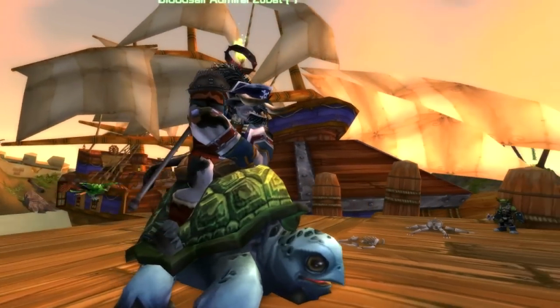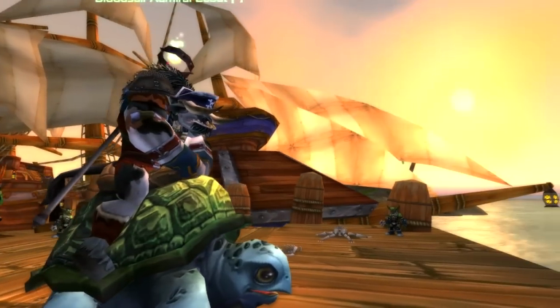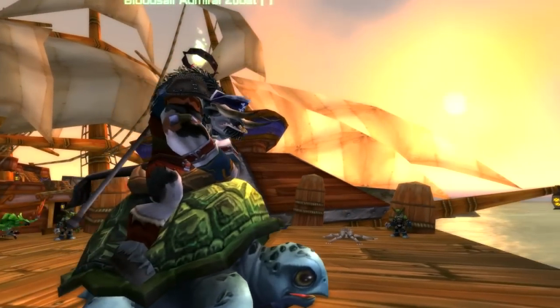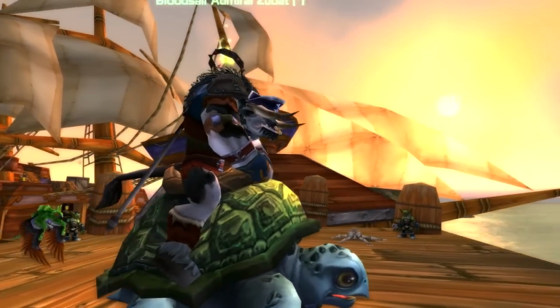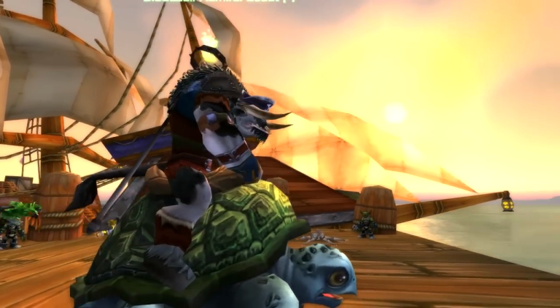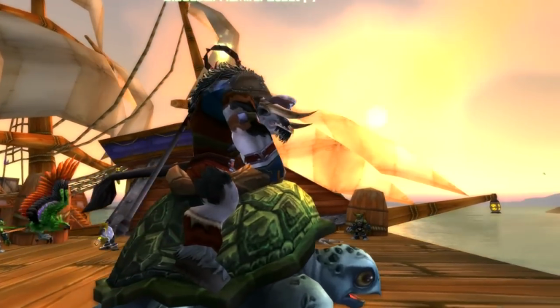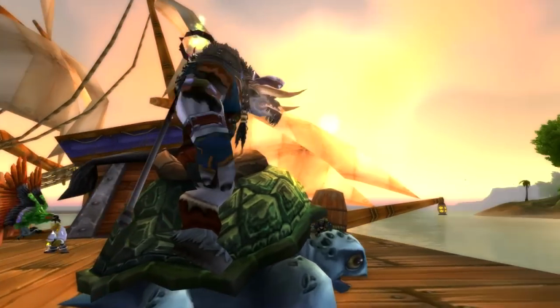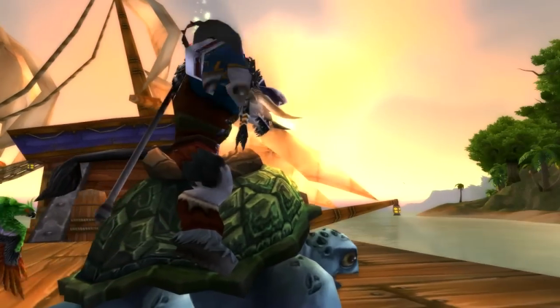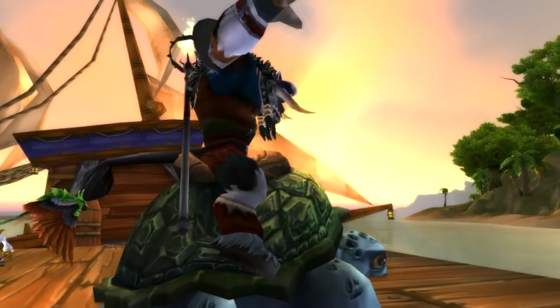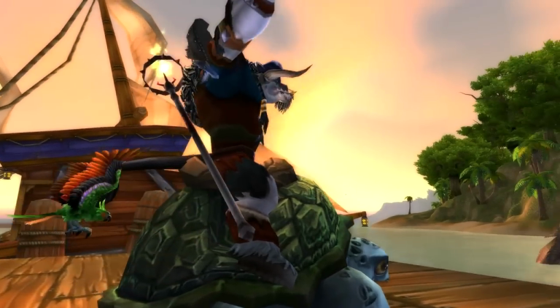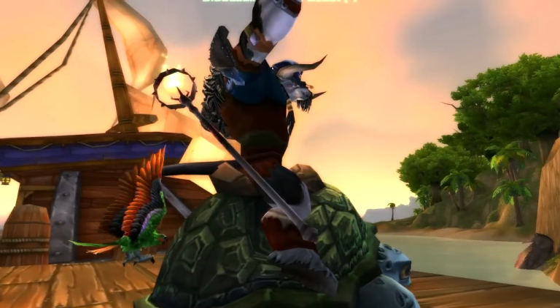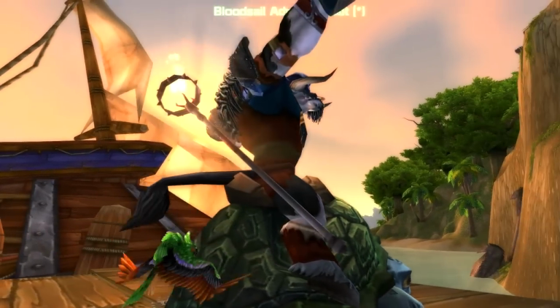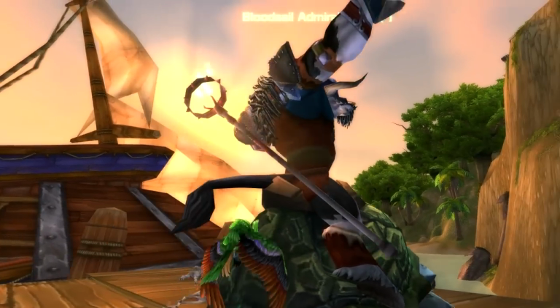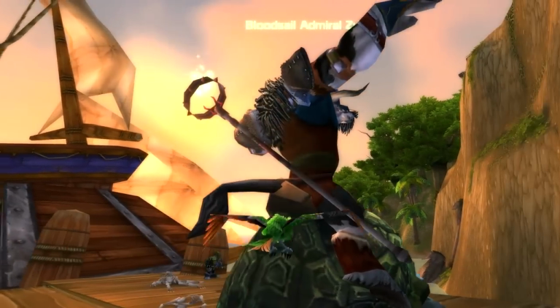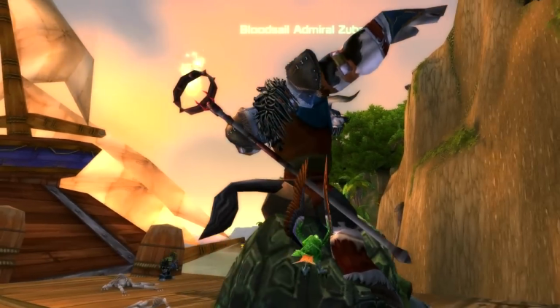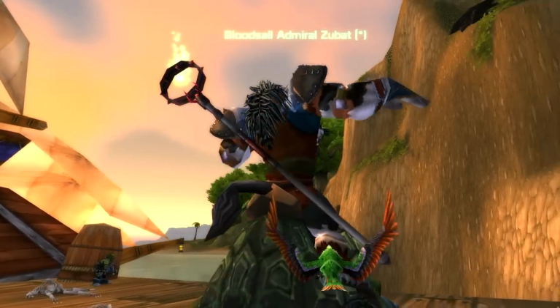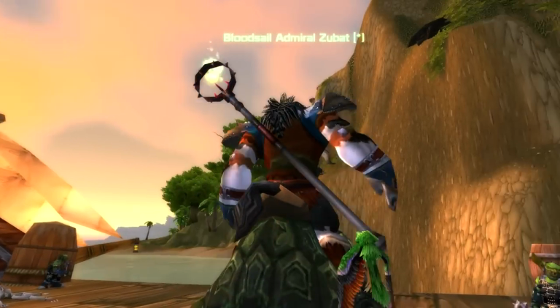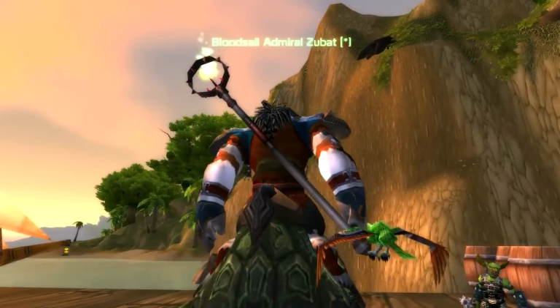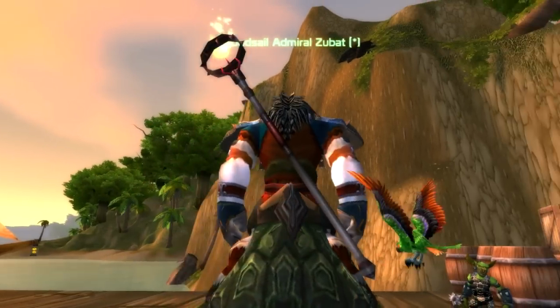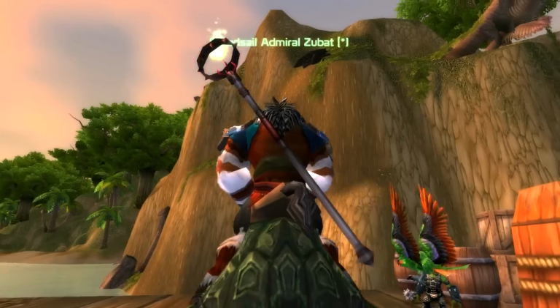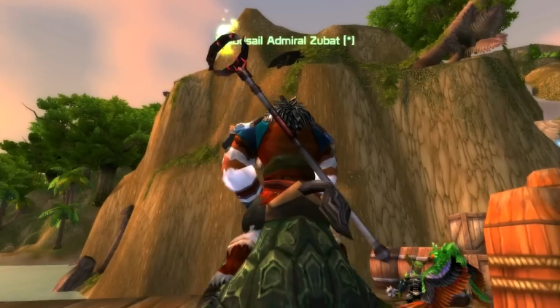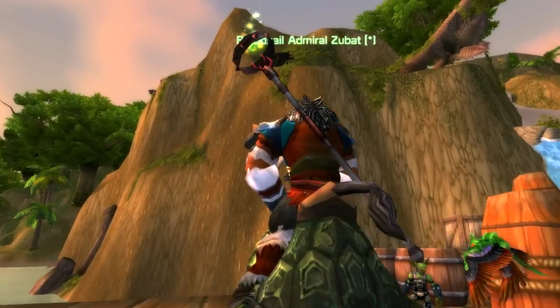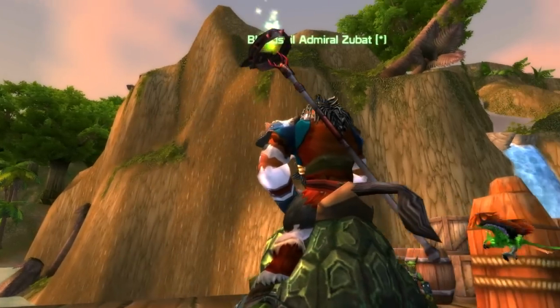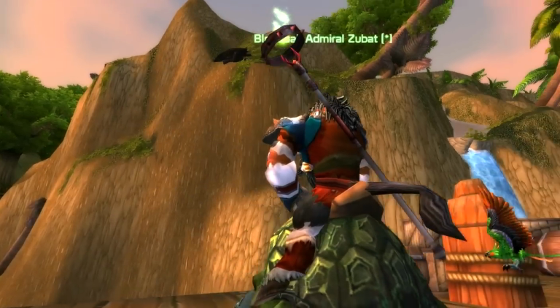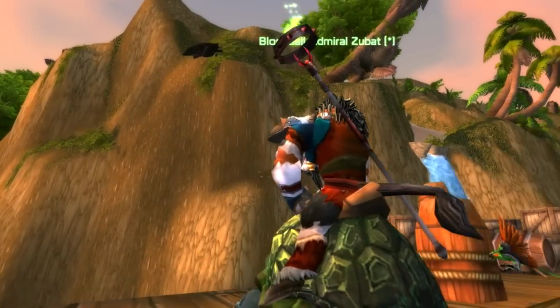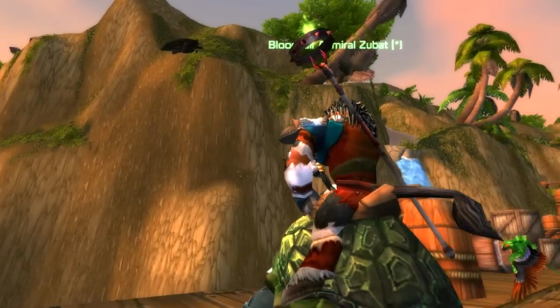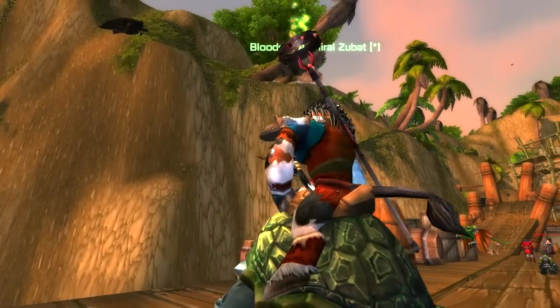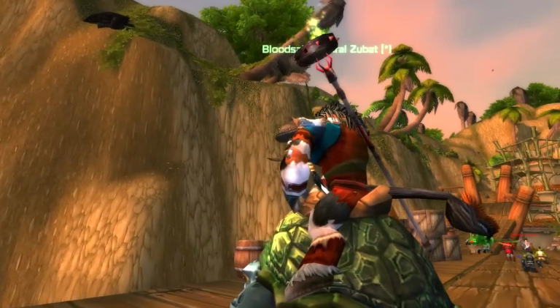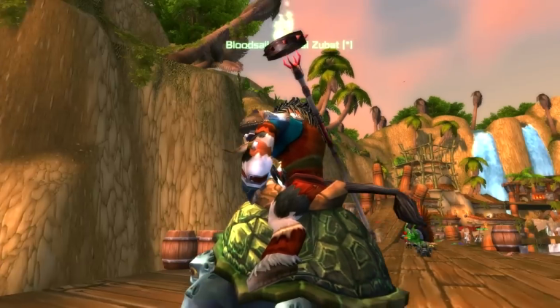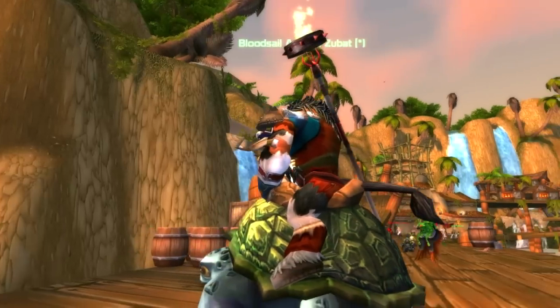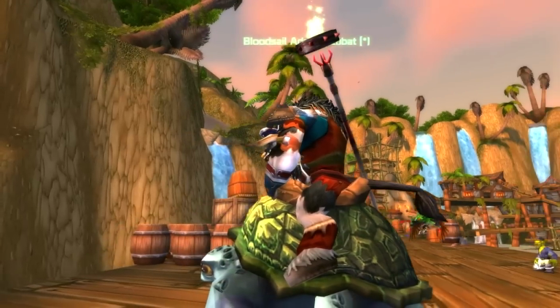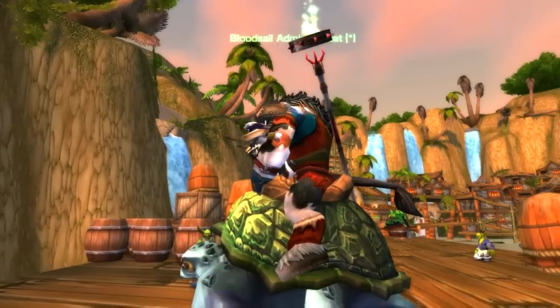He's picked the turtle for the mount because it kind of matches the whole pirate theme, and he's got a little pirate pet to continue matching the pirate theme.